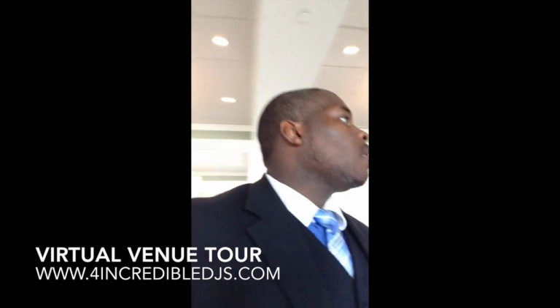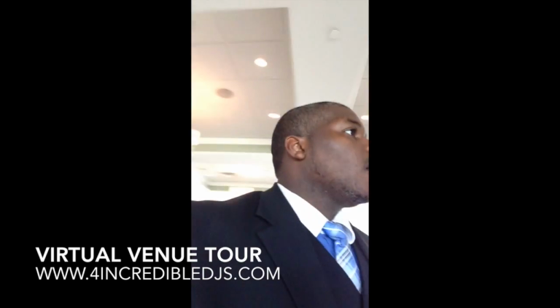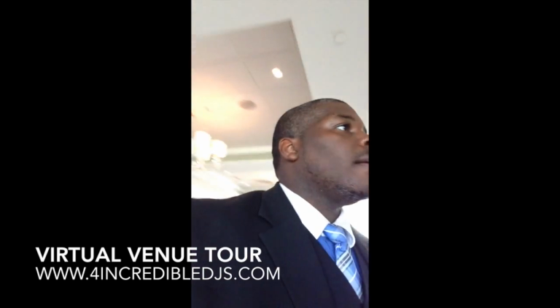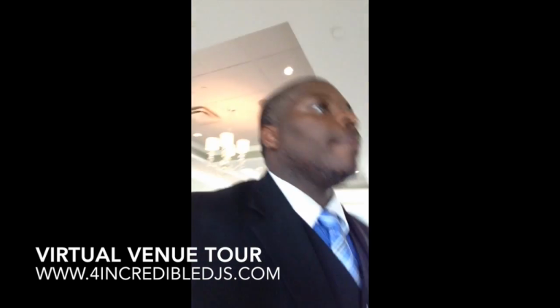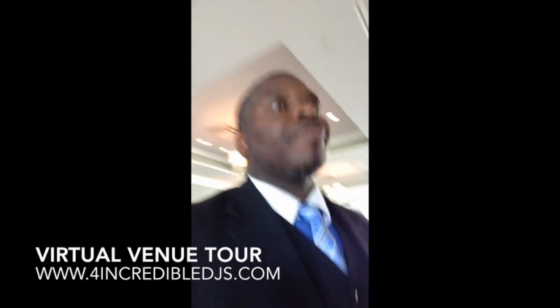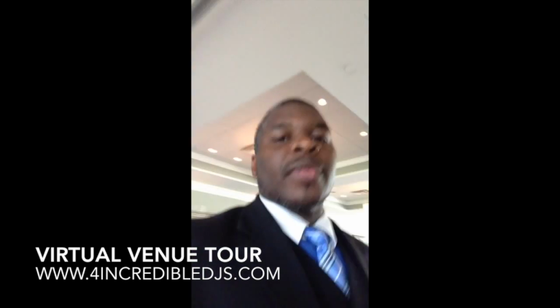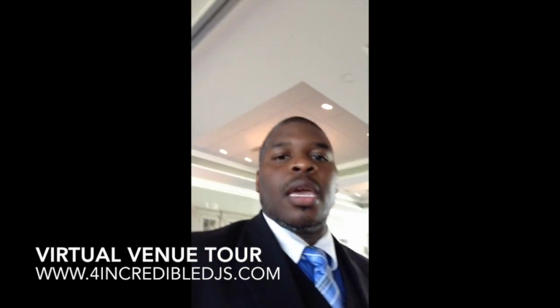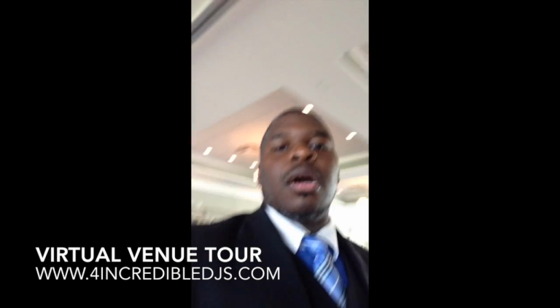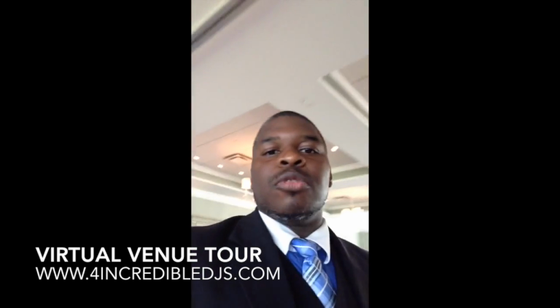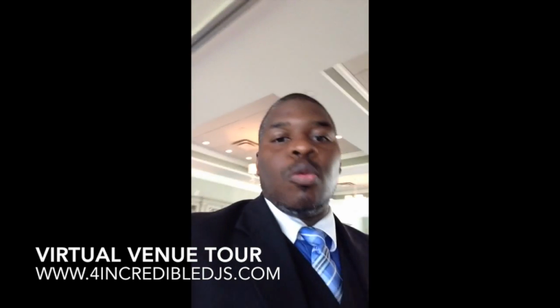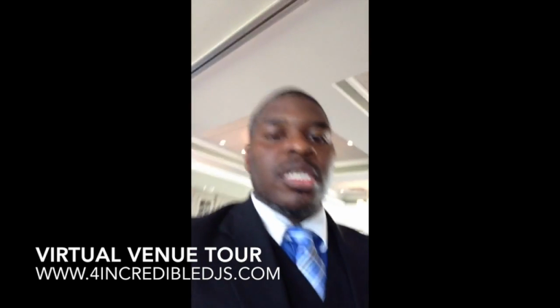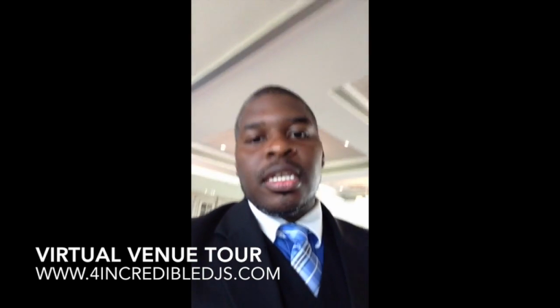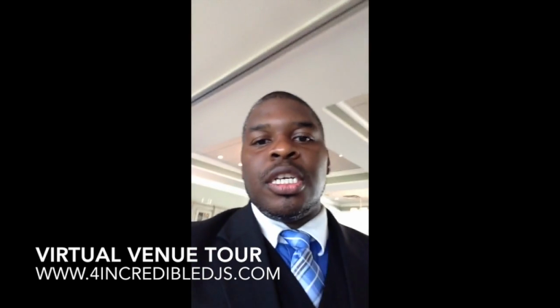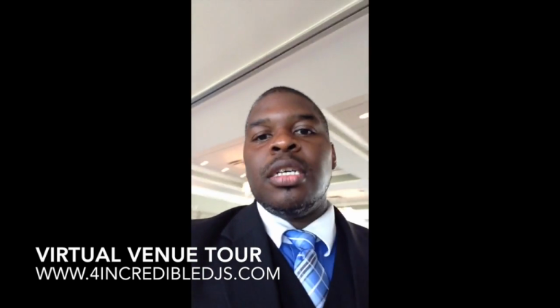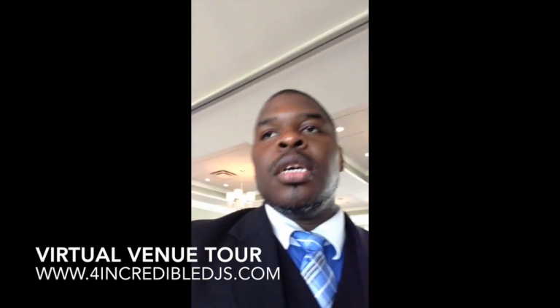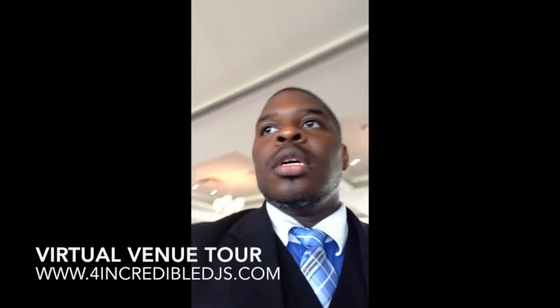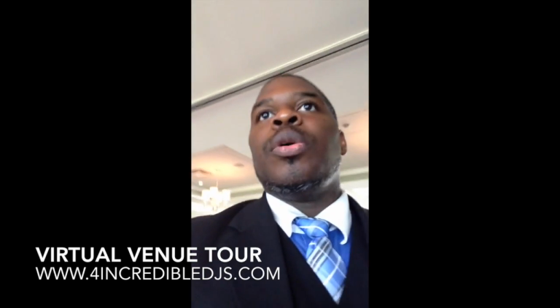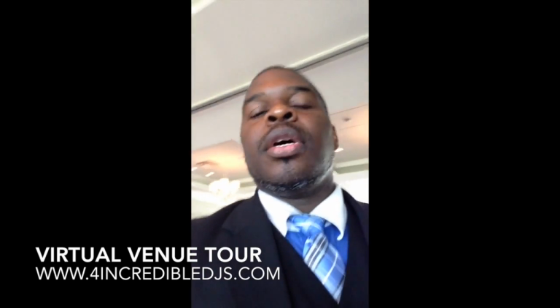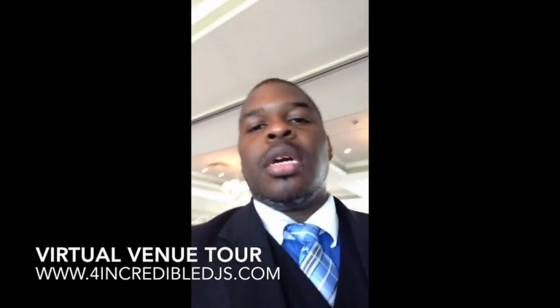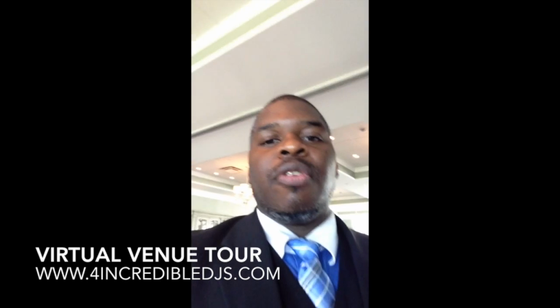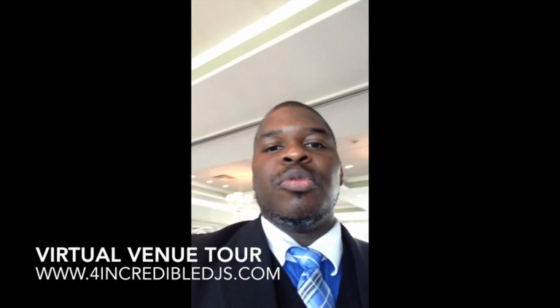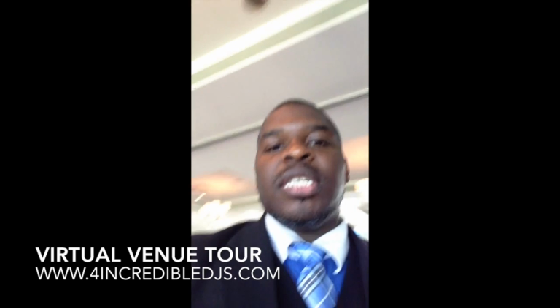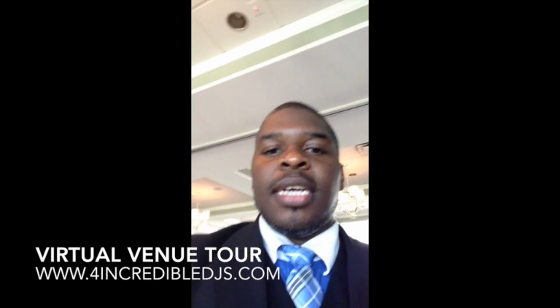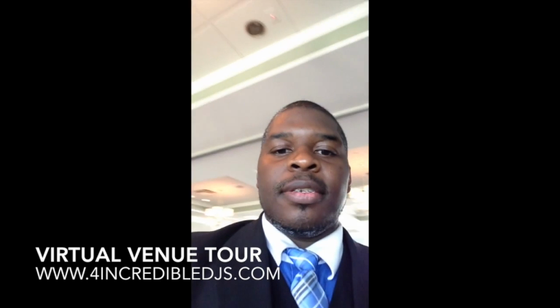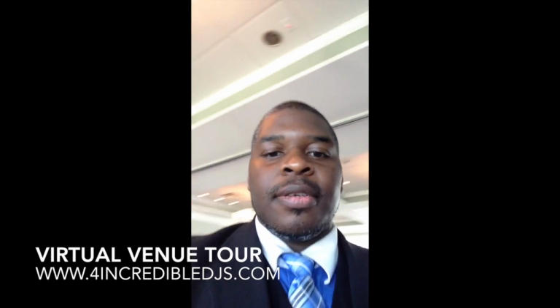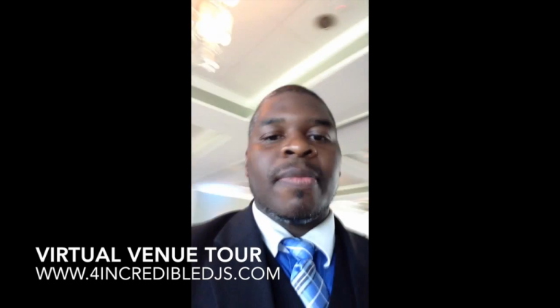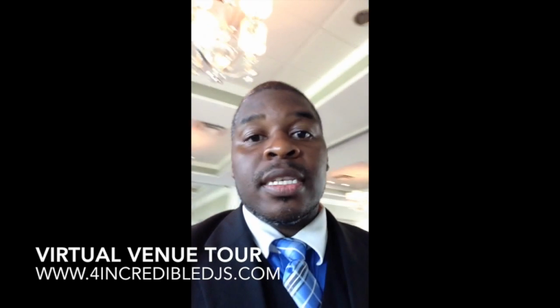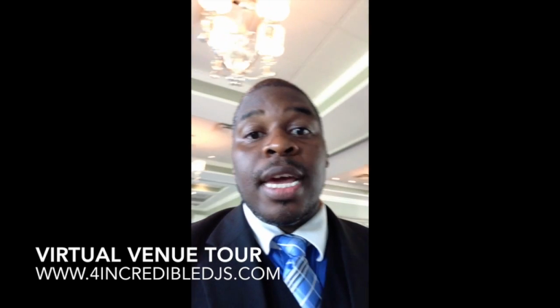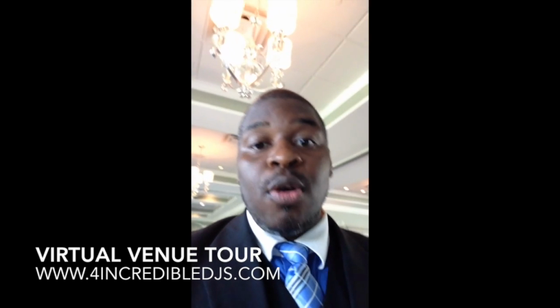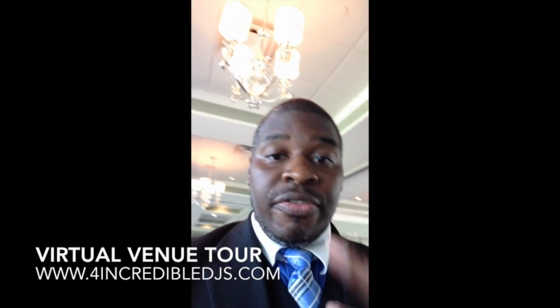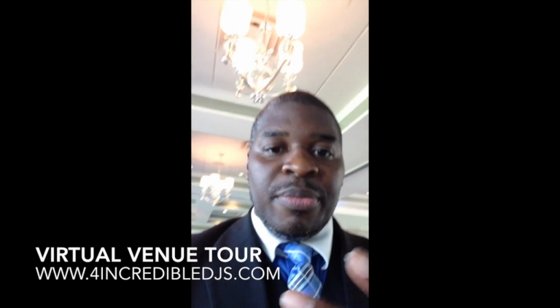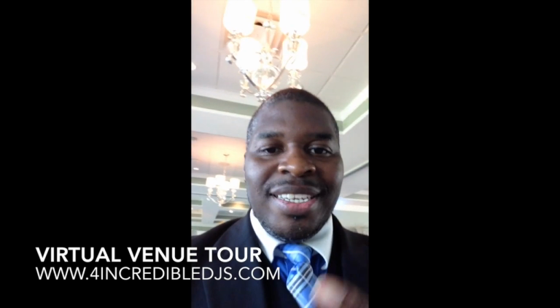All right — Jean with Incredible DJs signing off. Peace.